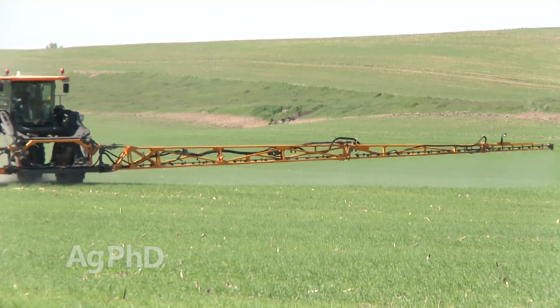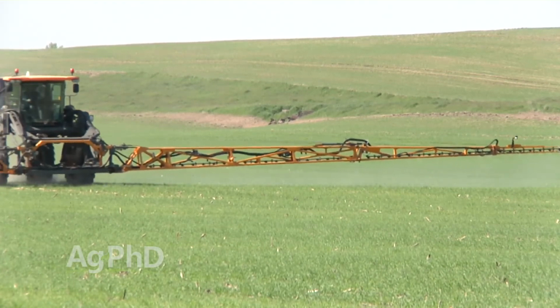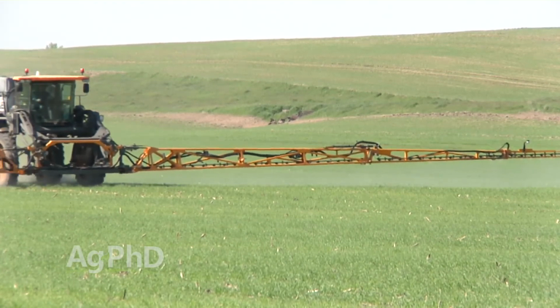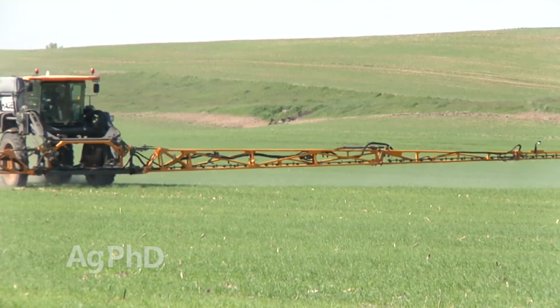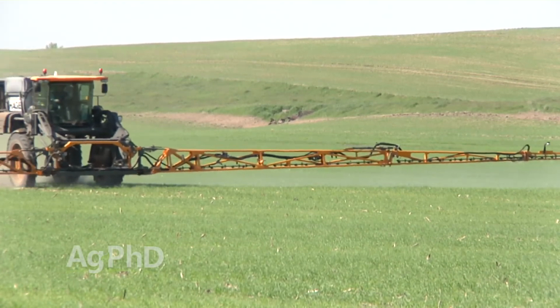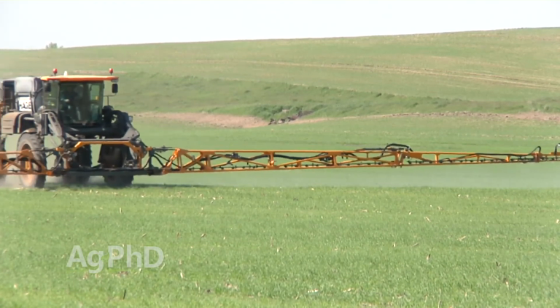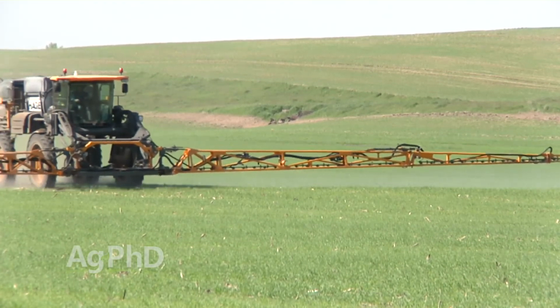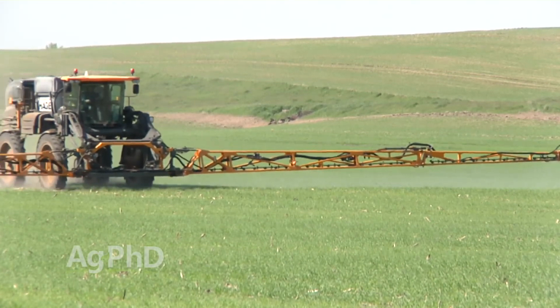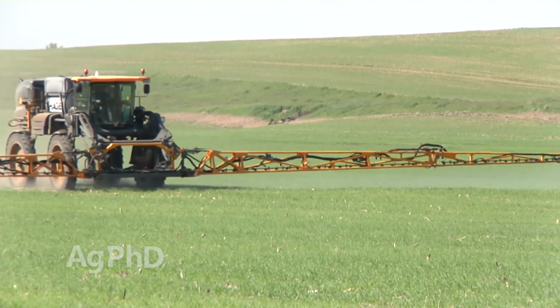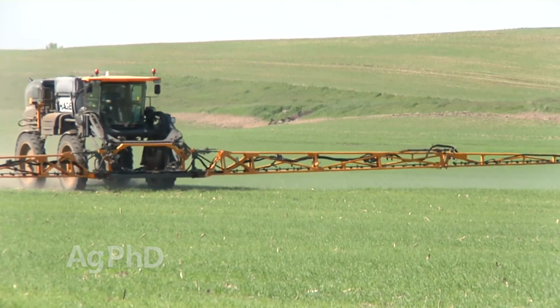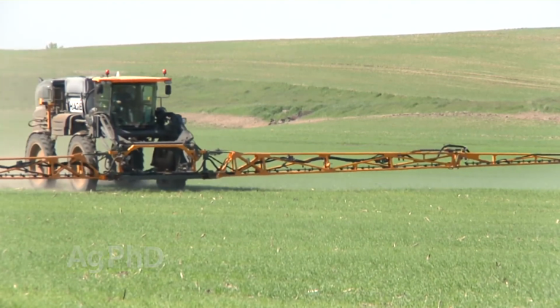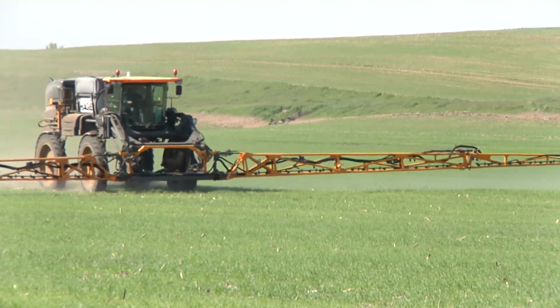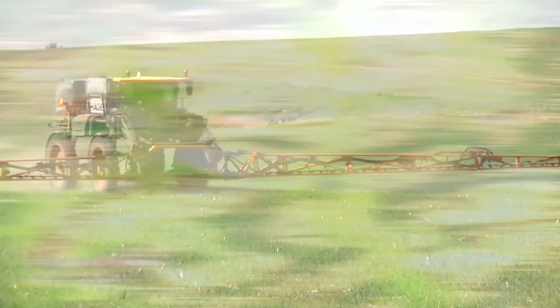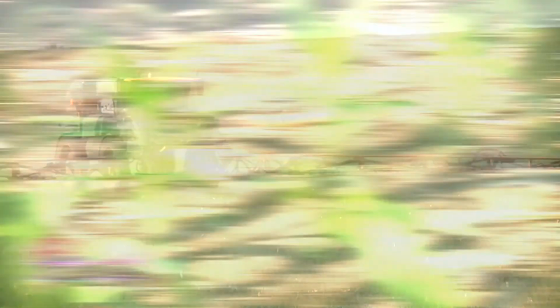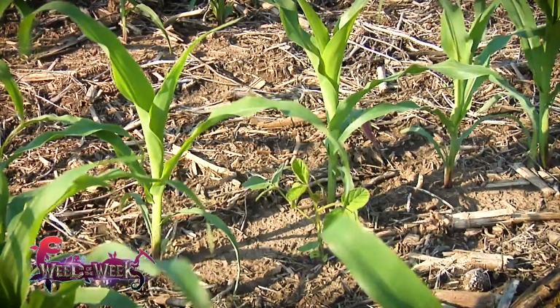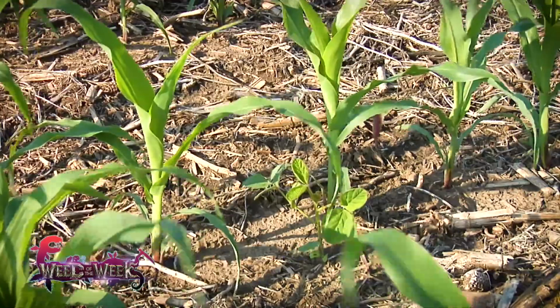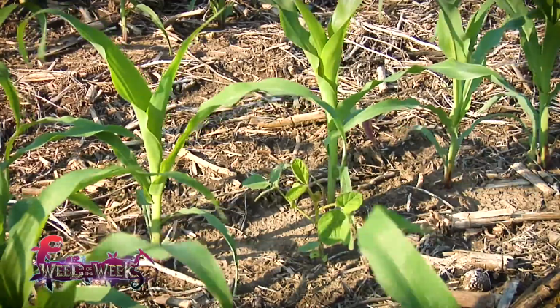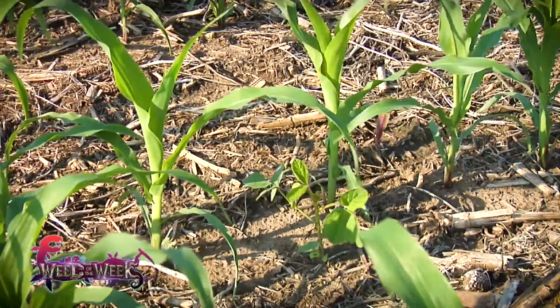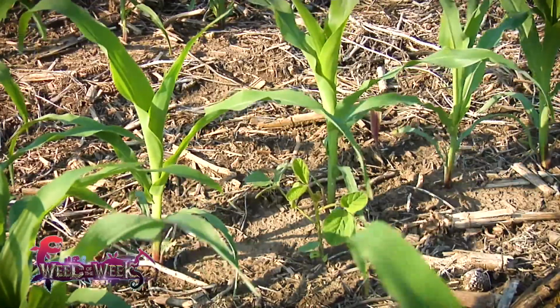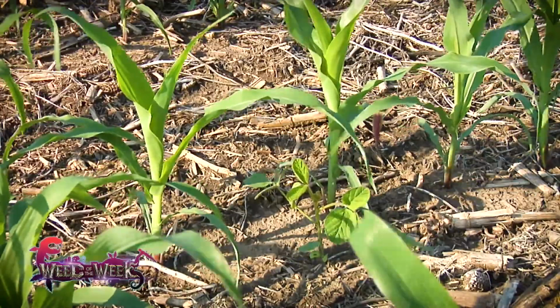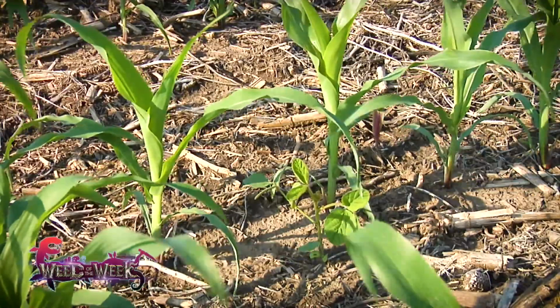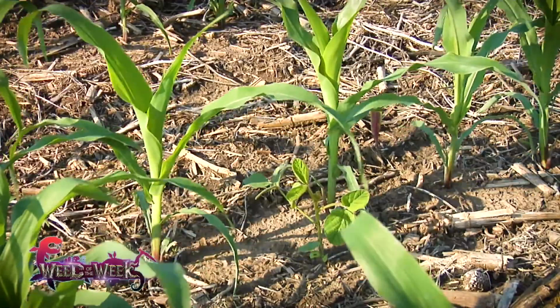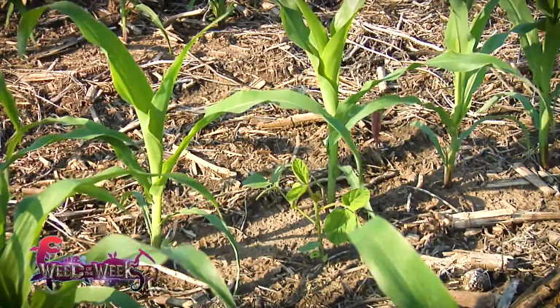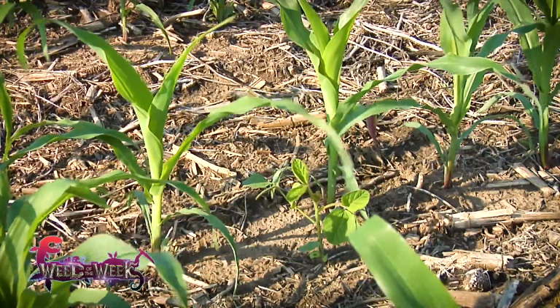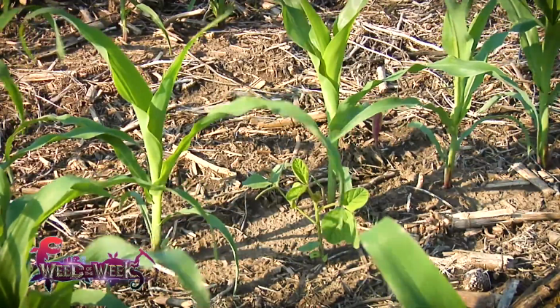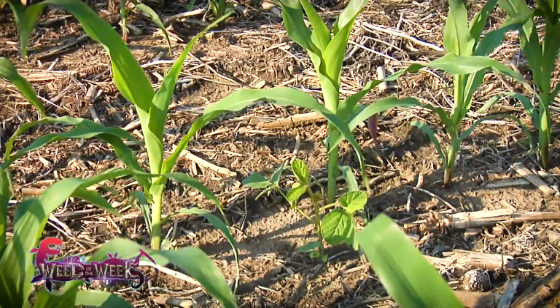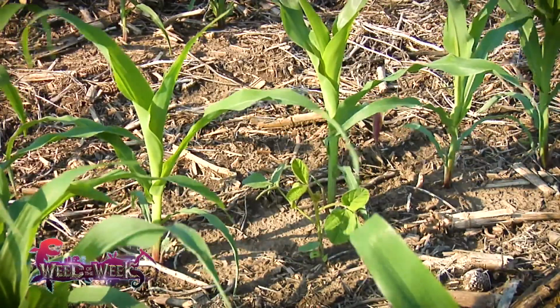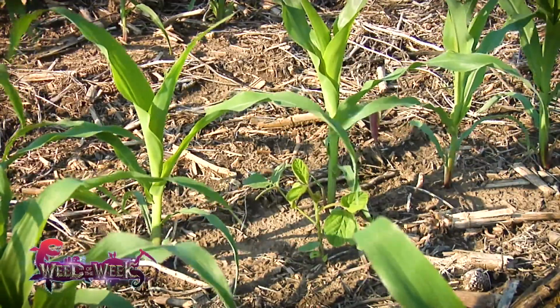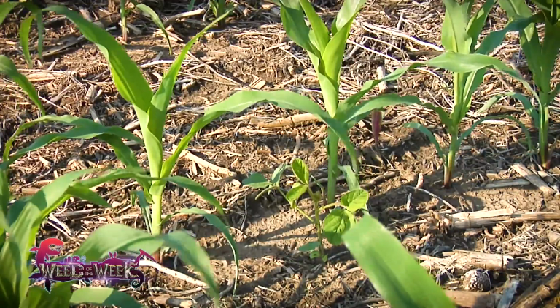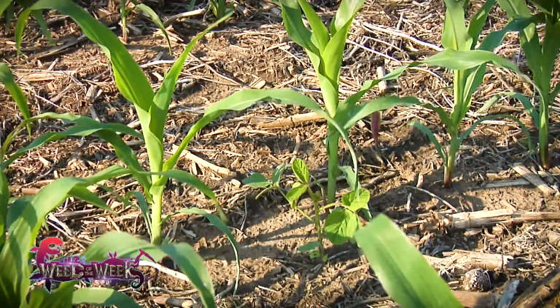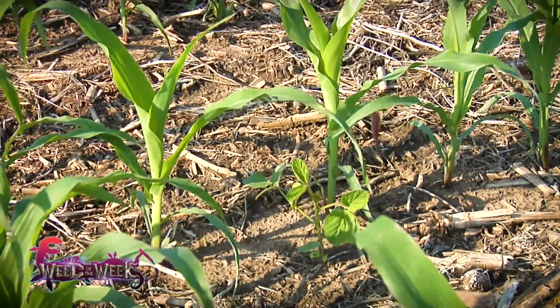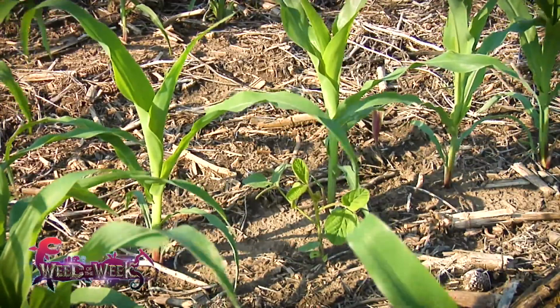Fungicides are great for preventing disease, but they do nothing for our Weed of the Week. Can you identify this week's weed?